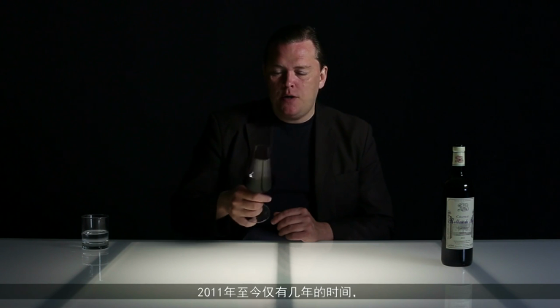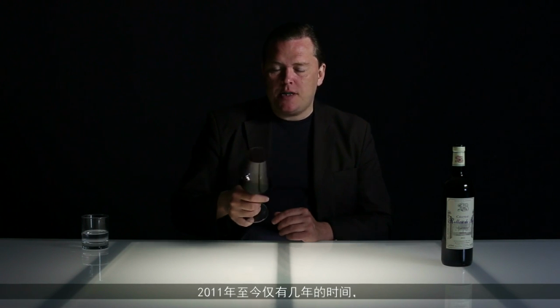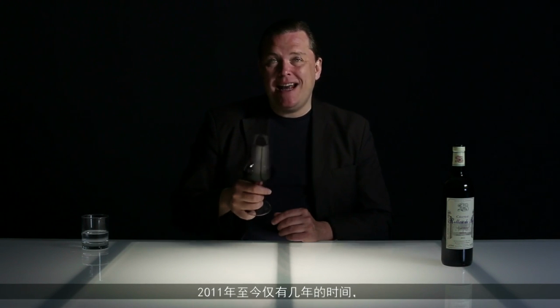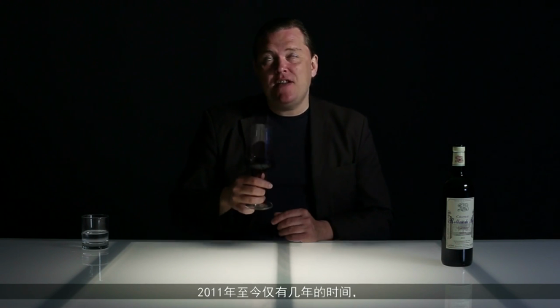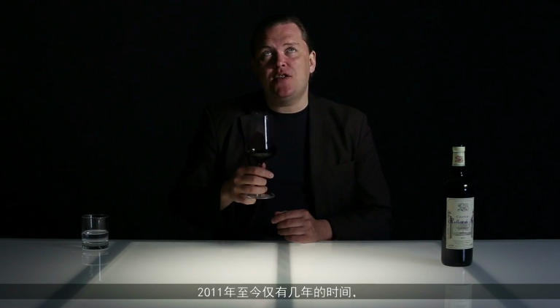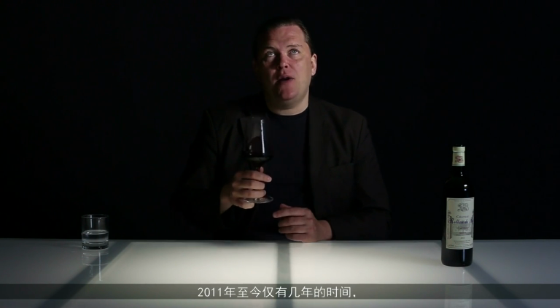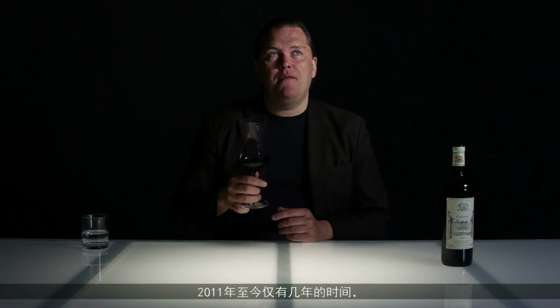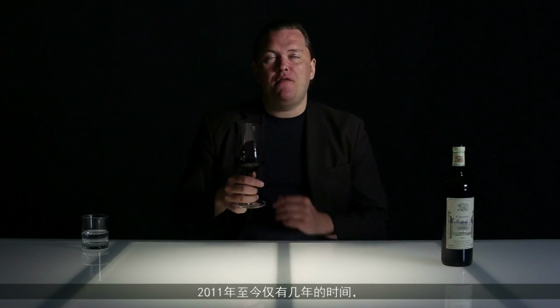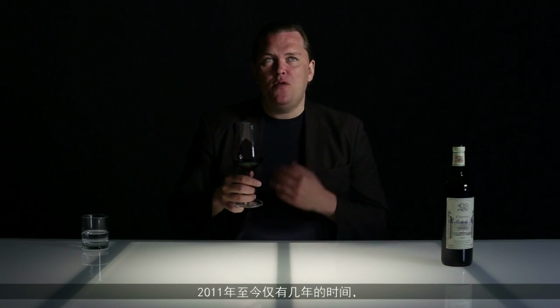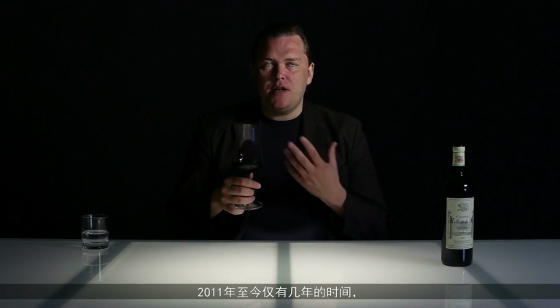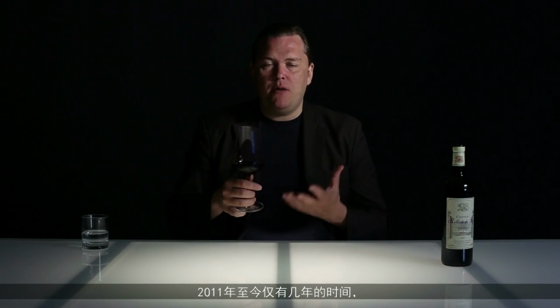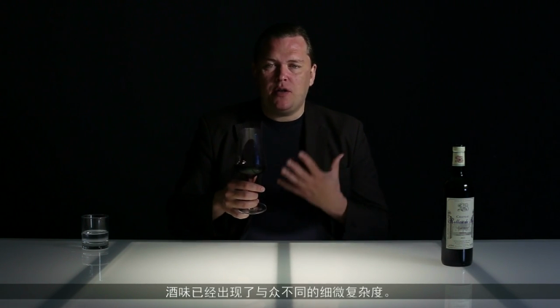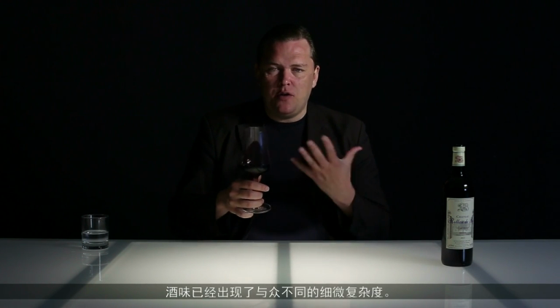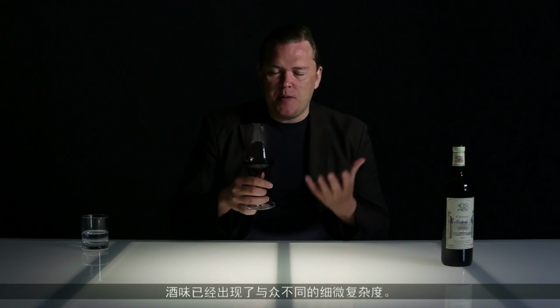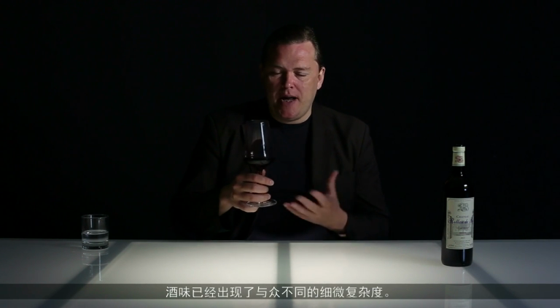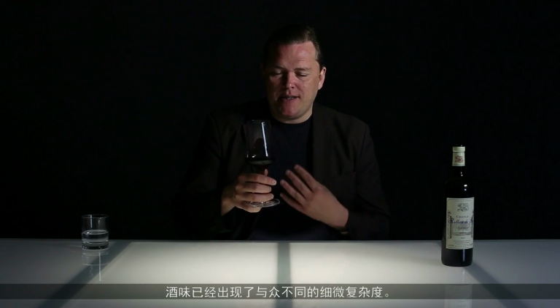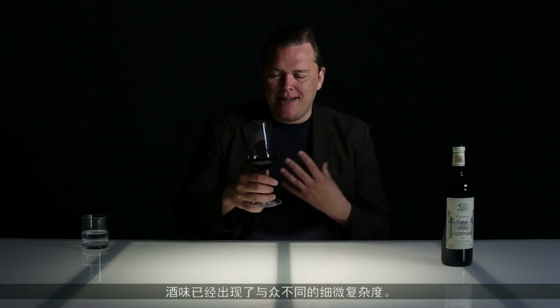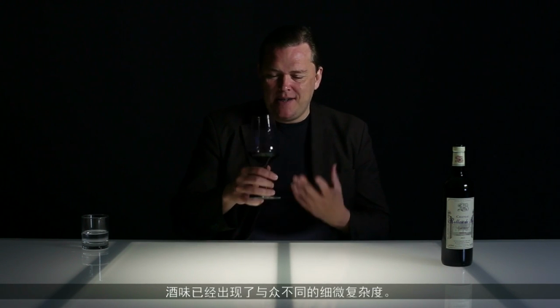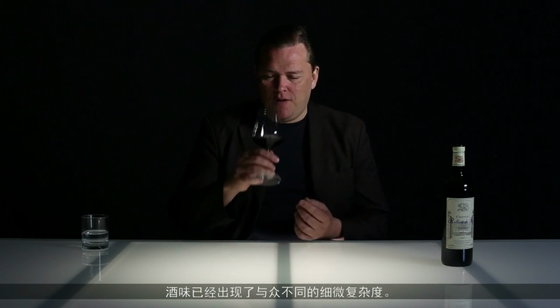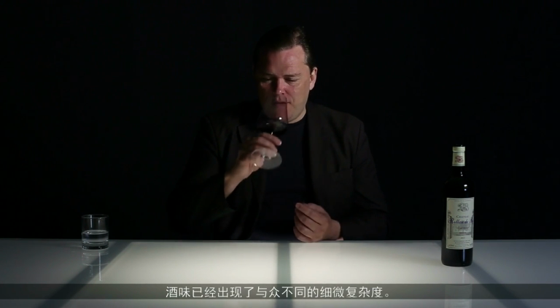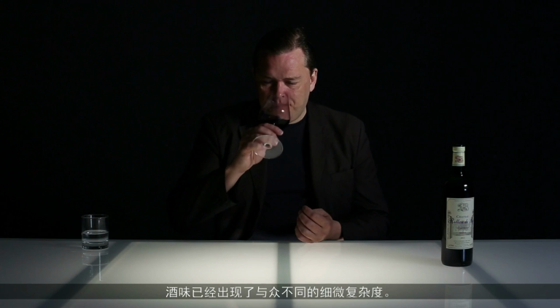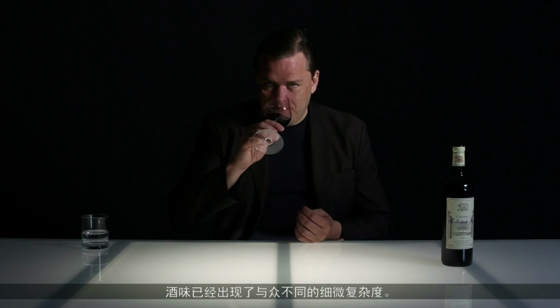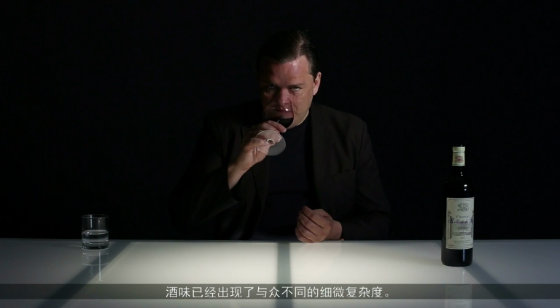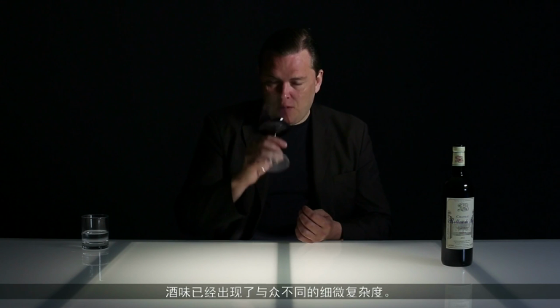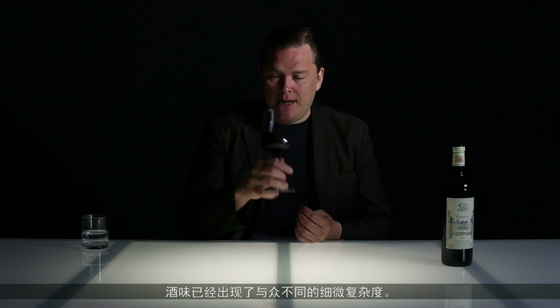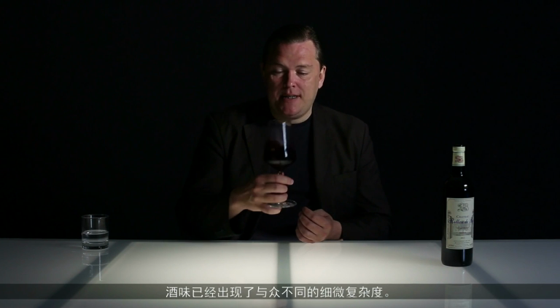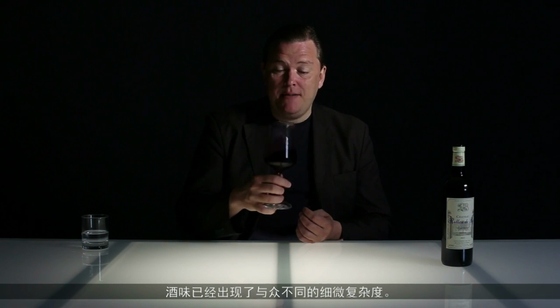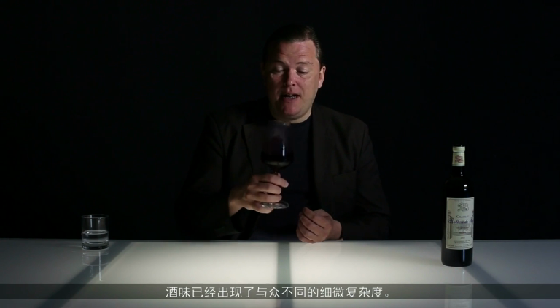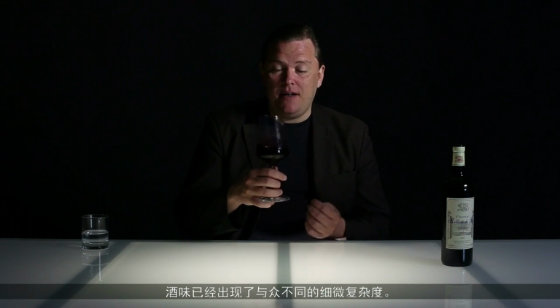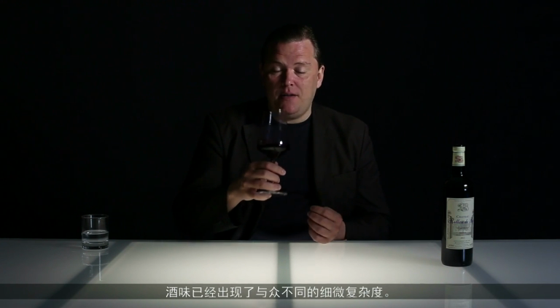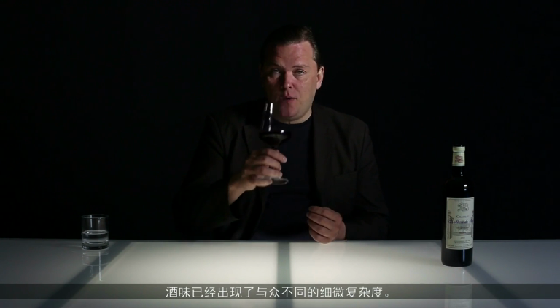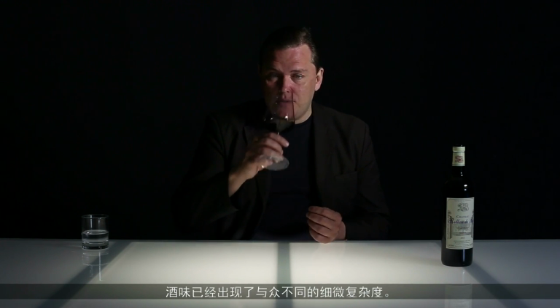2011, so a few years now, starting to display a slight hint of complexity and nuance.